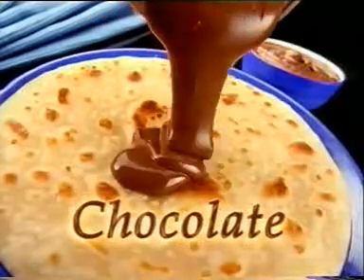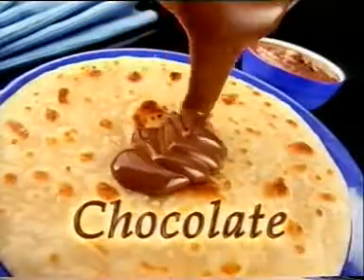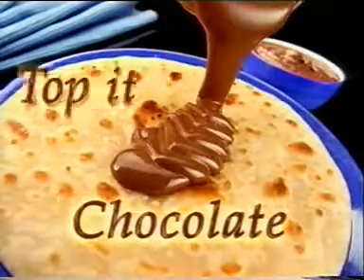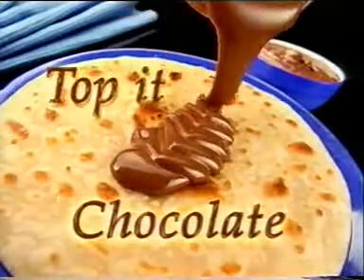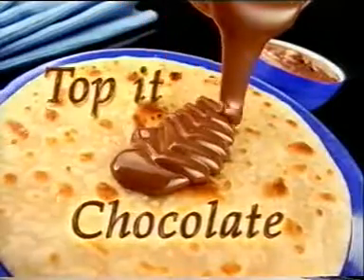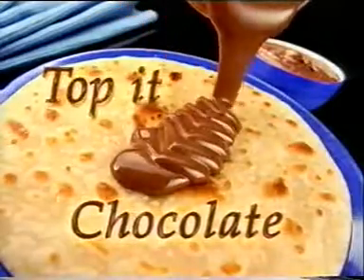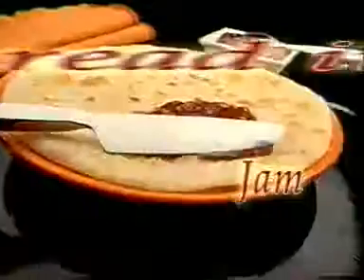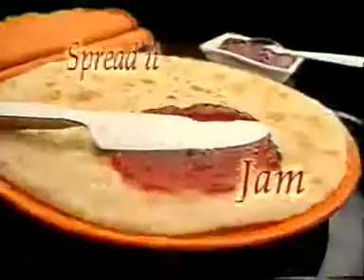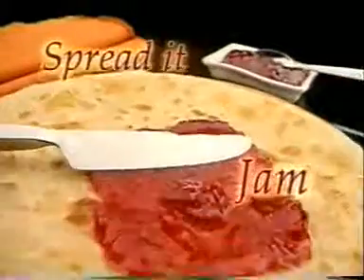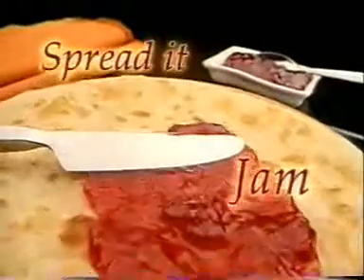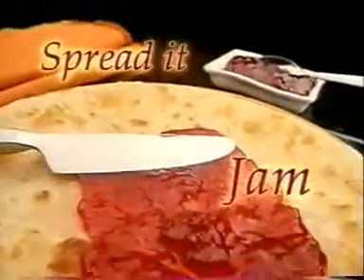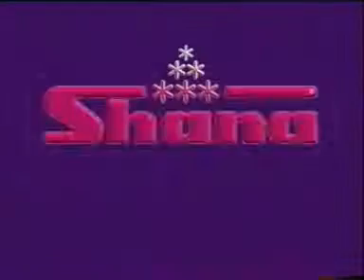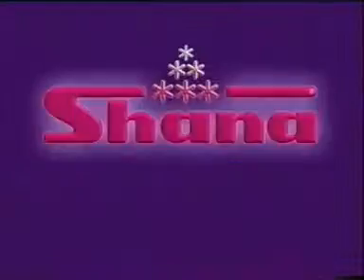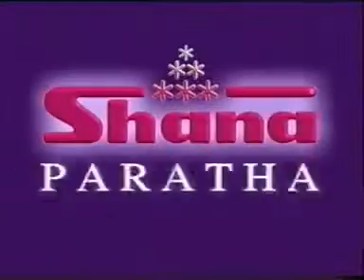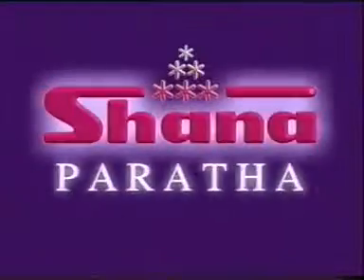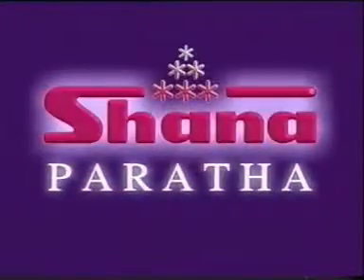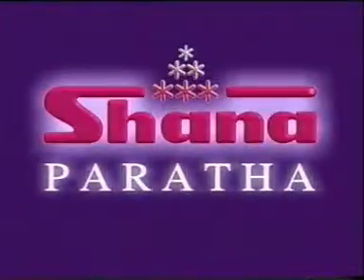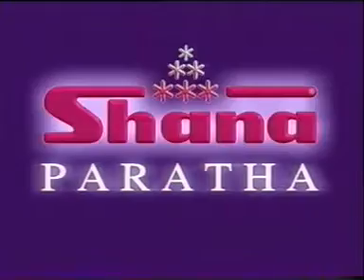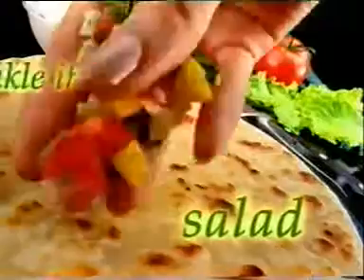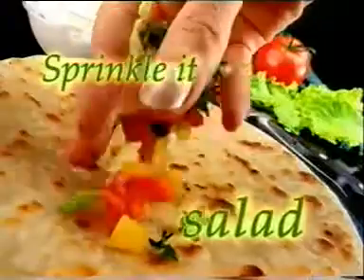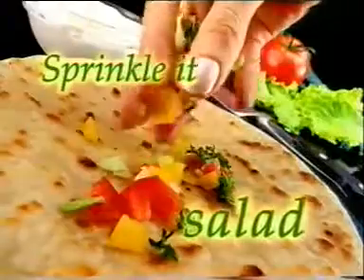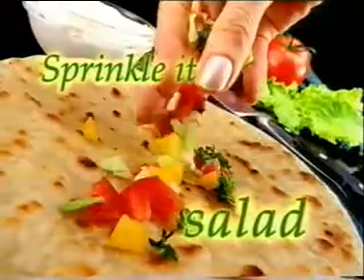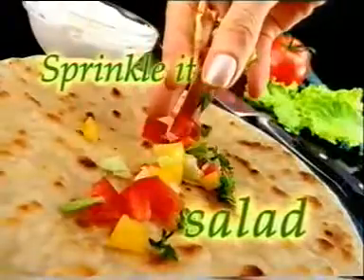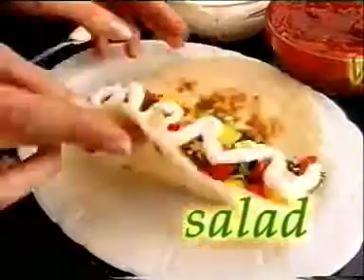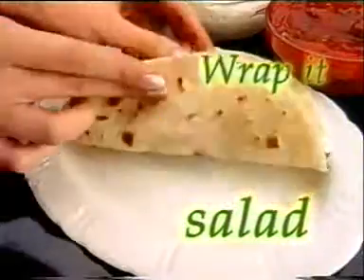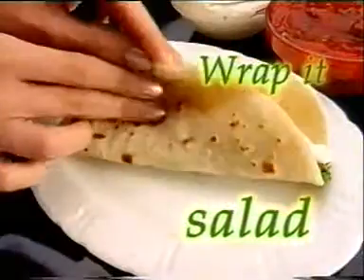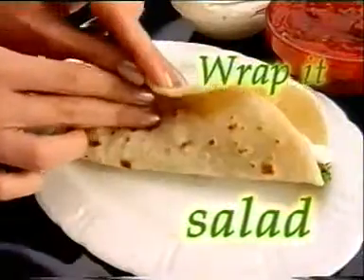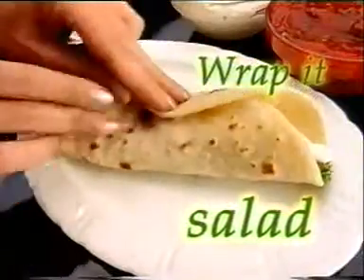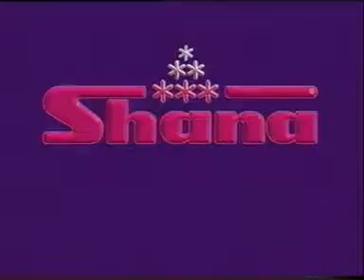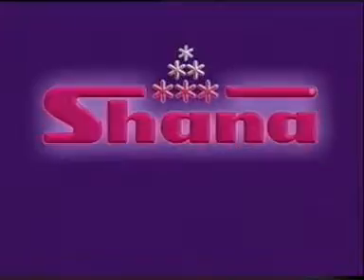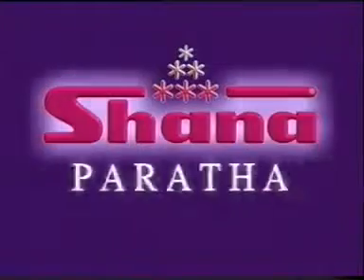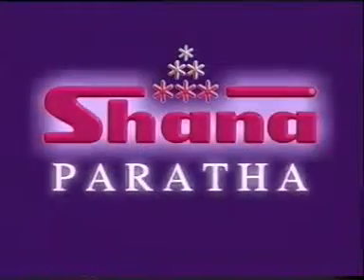Top it, or spread it, Shana Paratha. Sprinkle it, or wrap it, Shana Paratha.